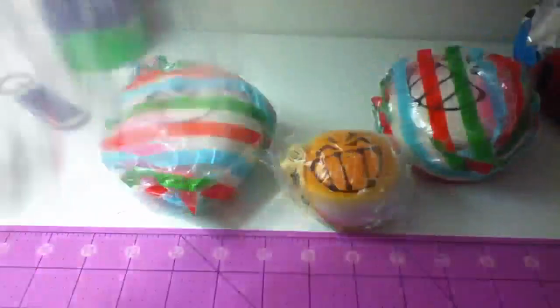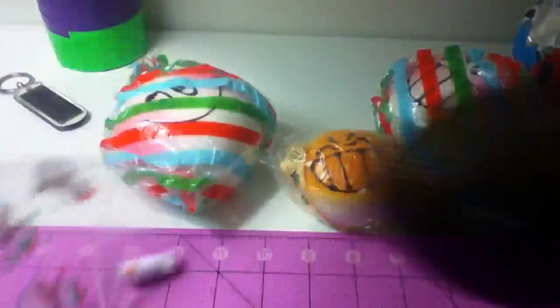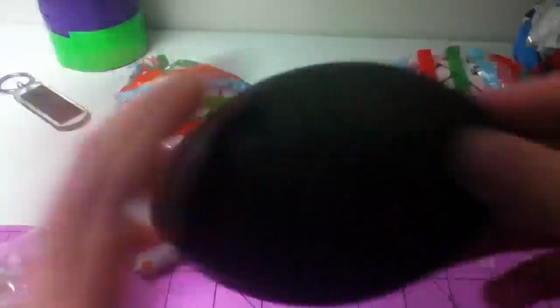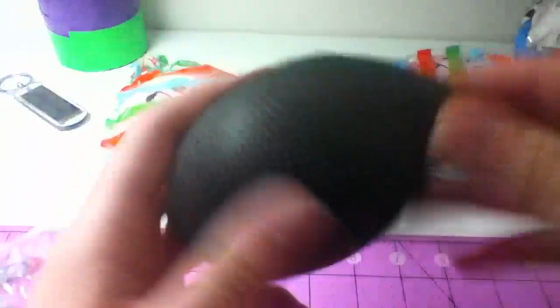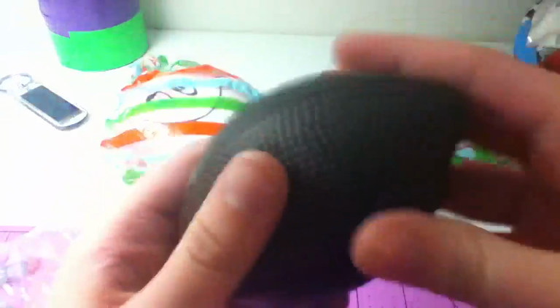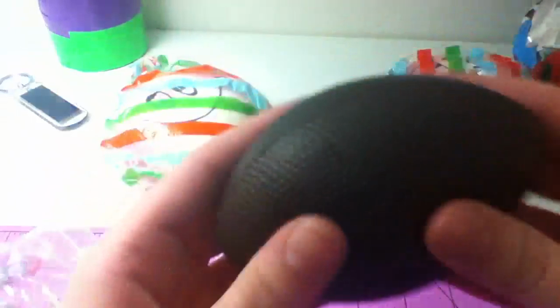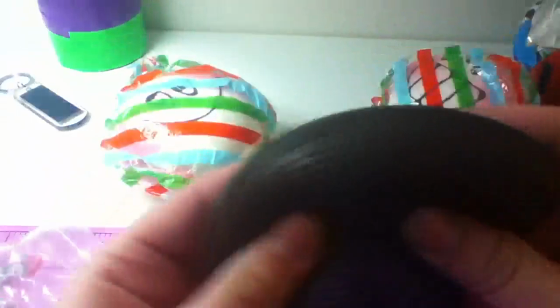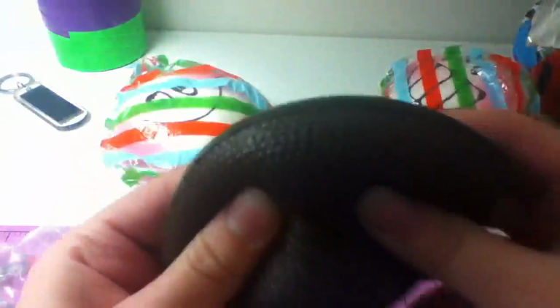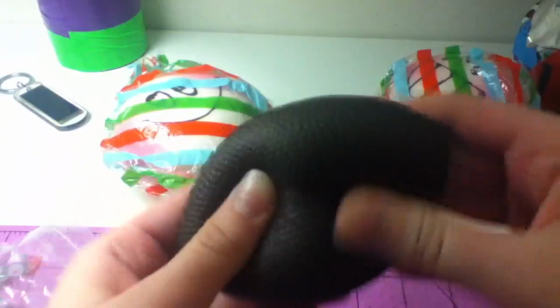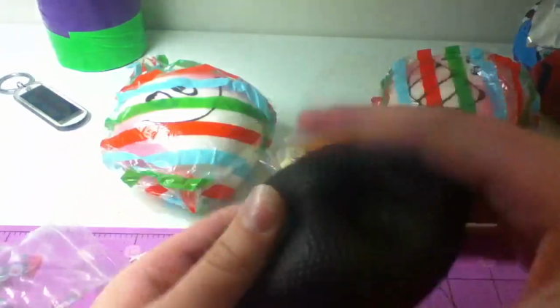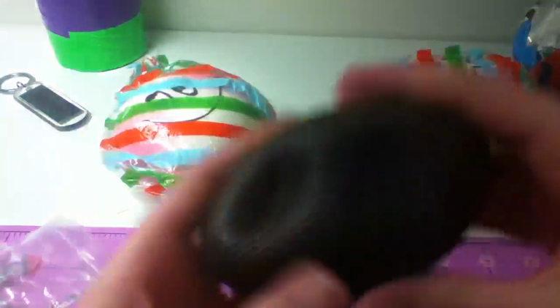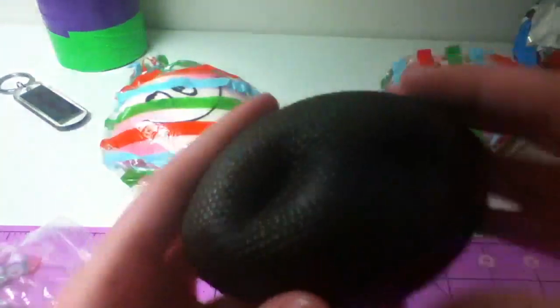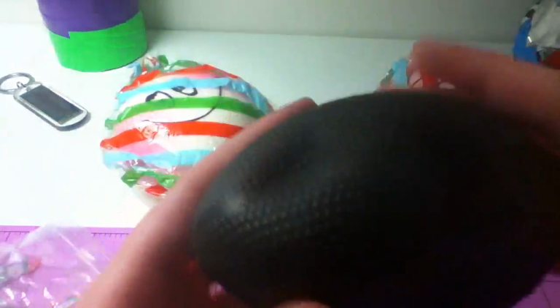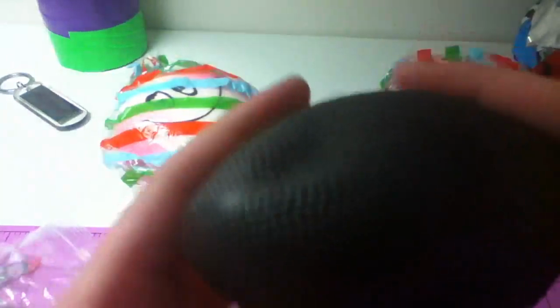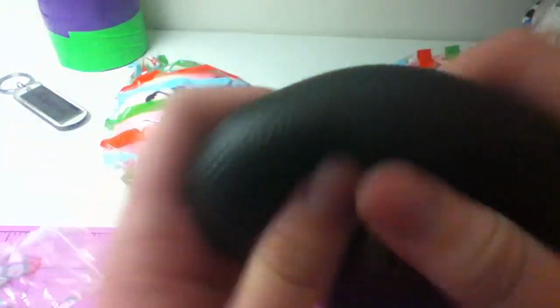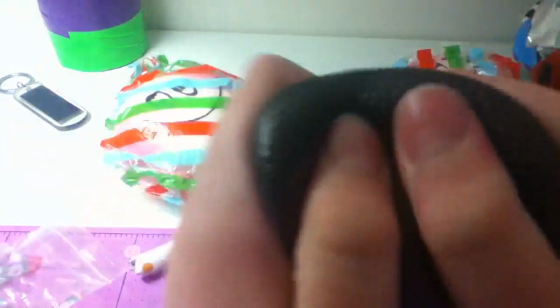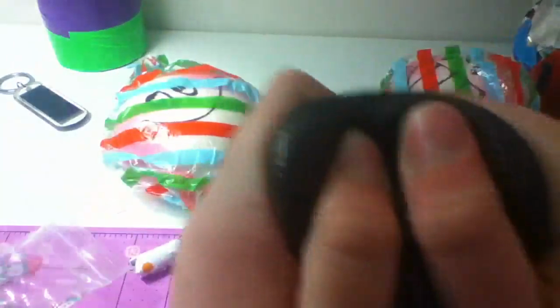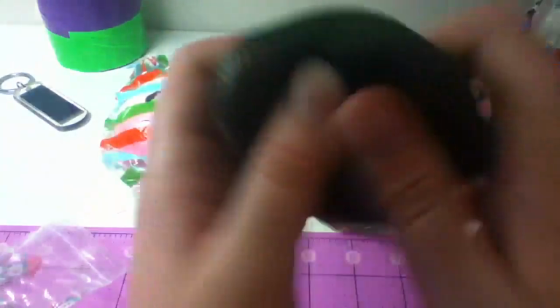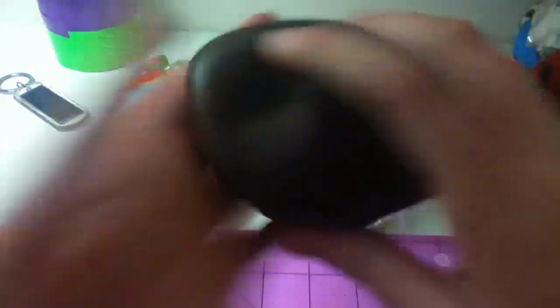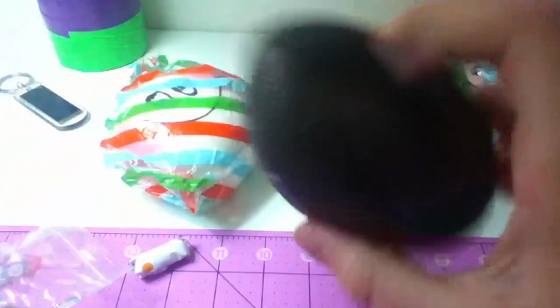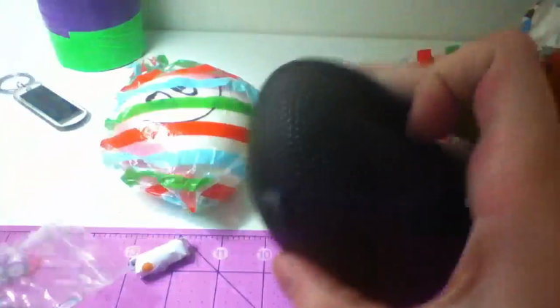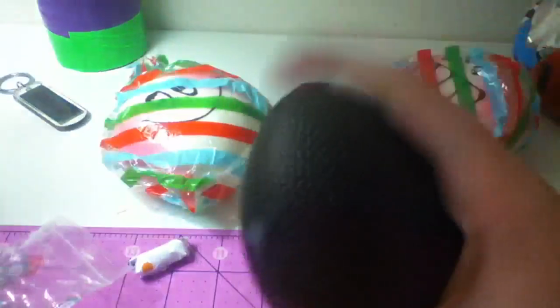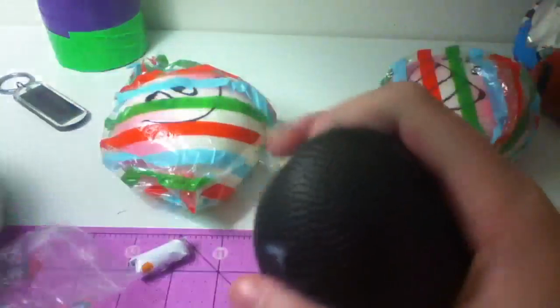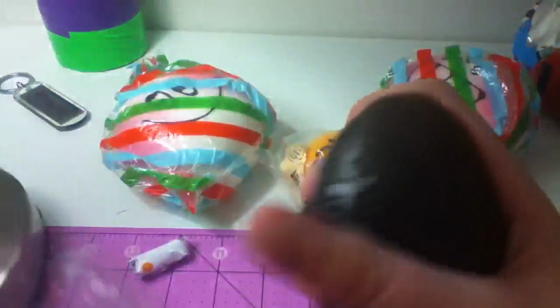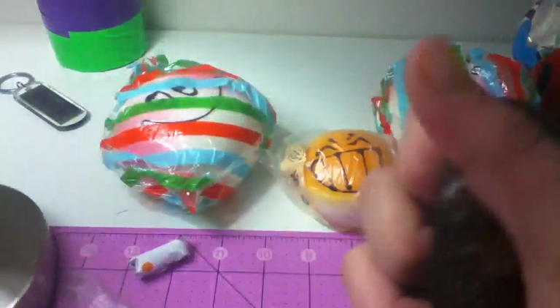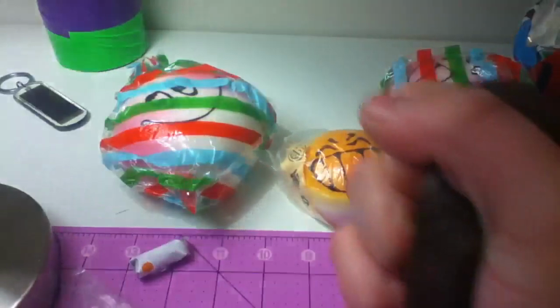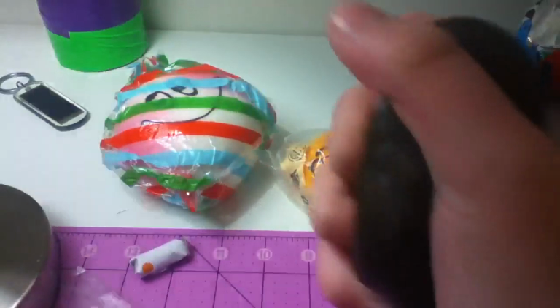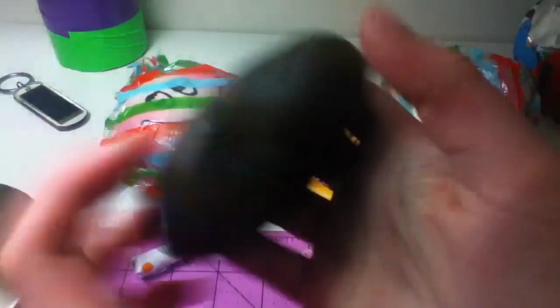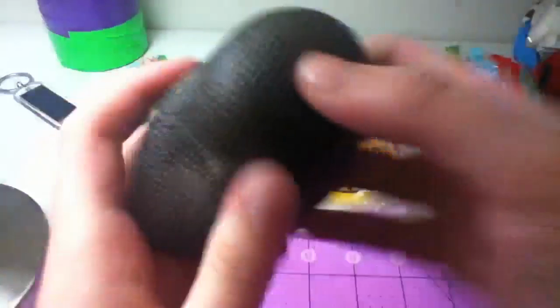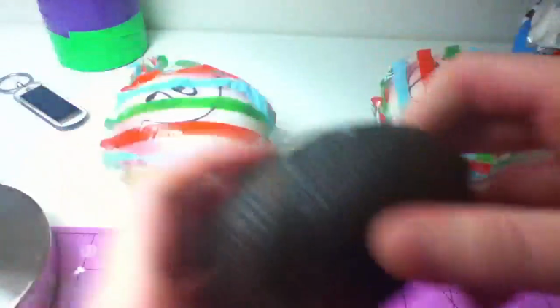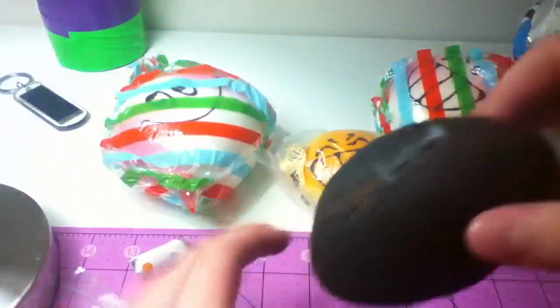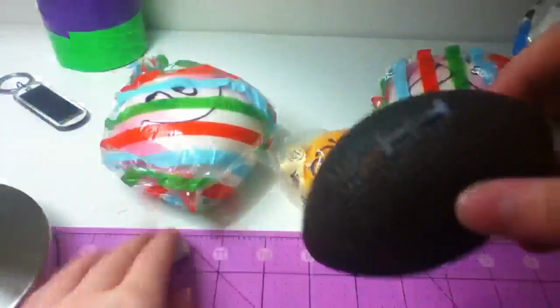She told me she was giving me this one — oh my god, that is so squishy, I love this. I love squishies.